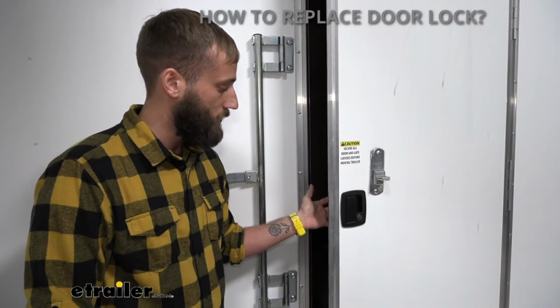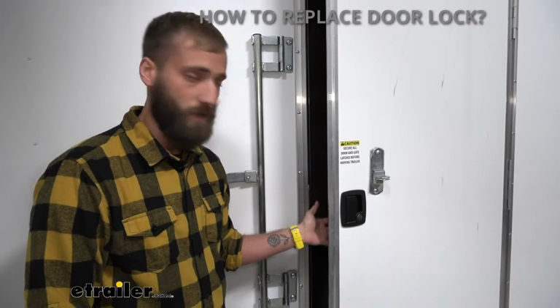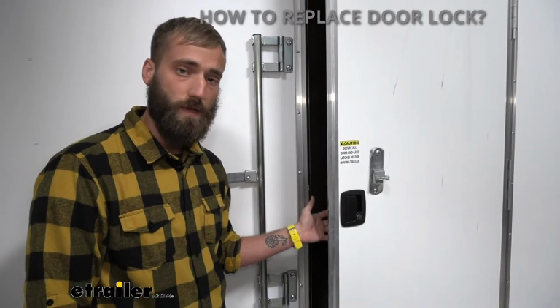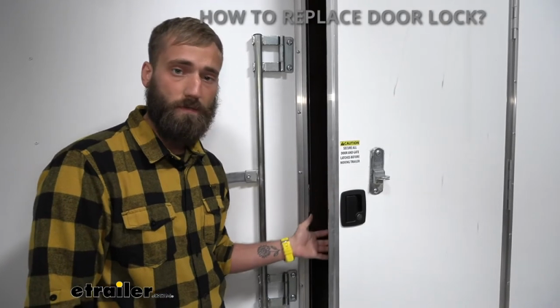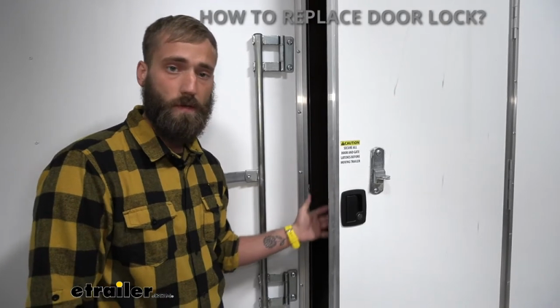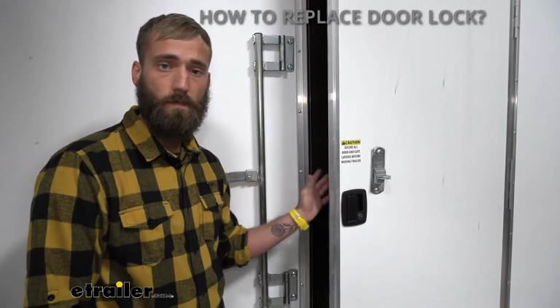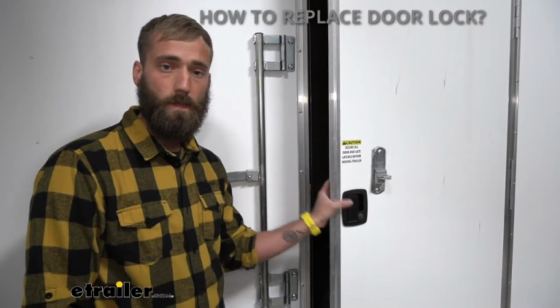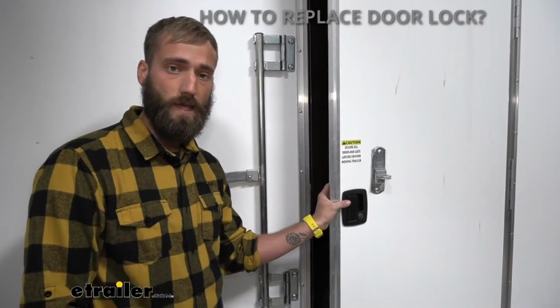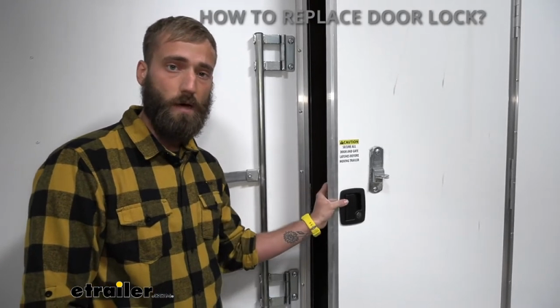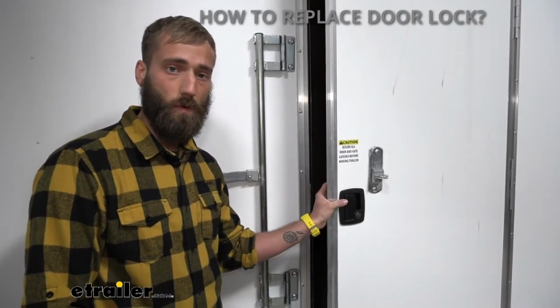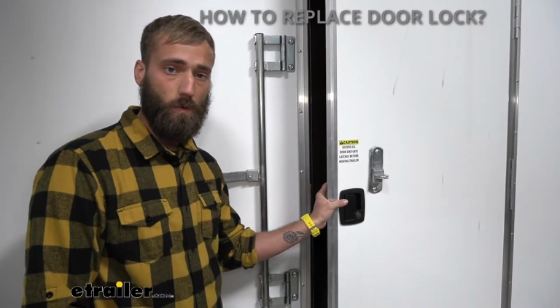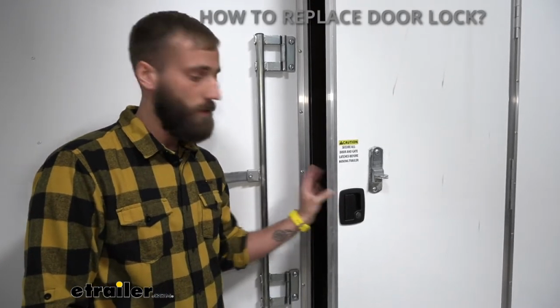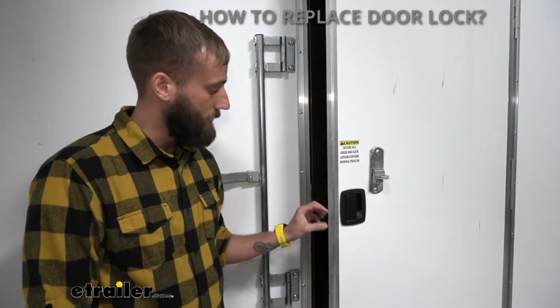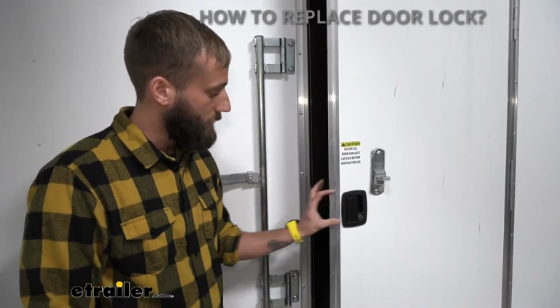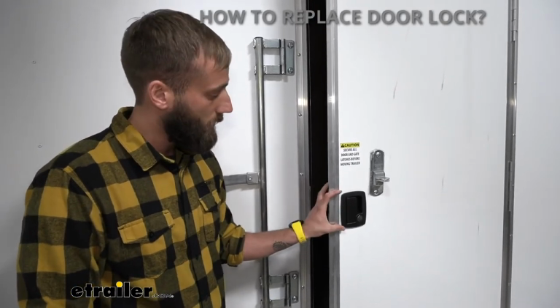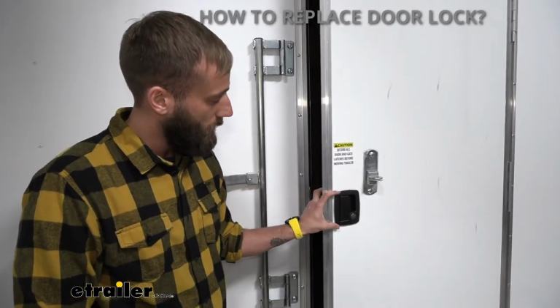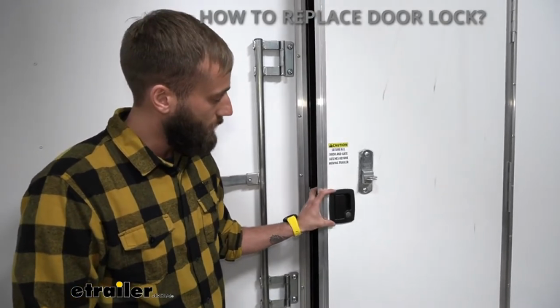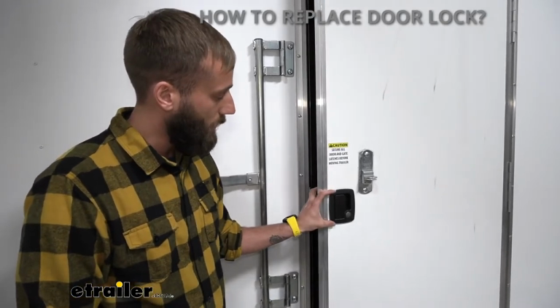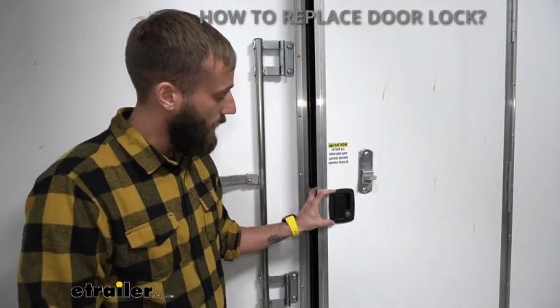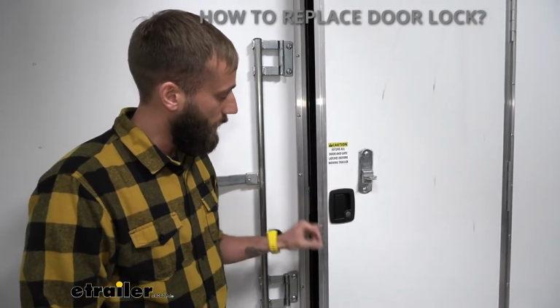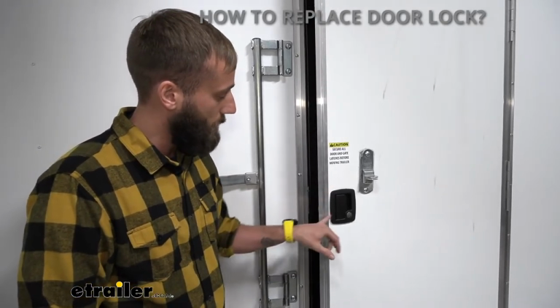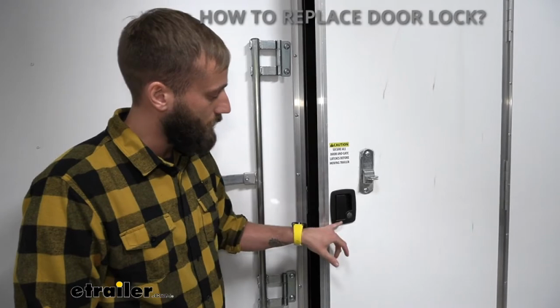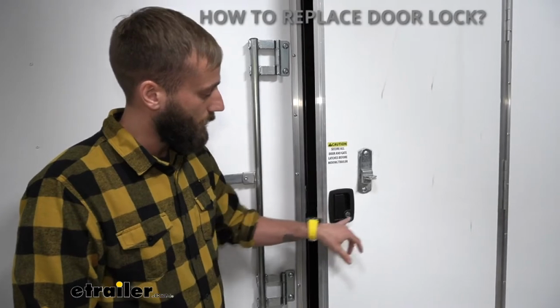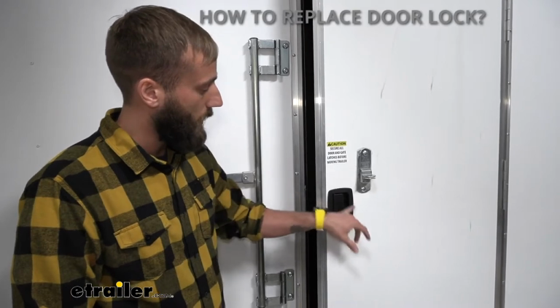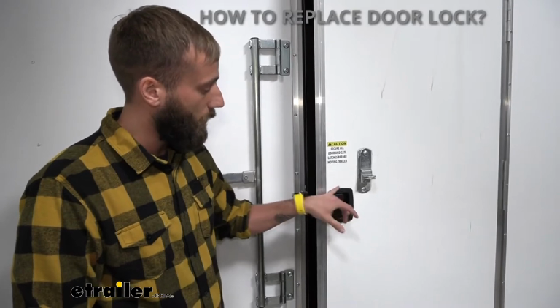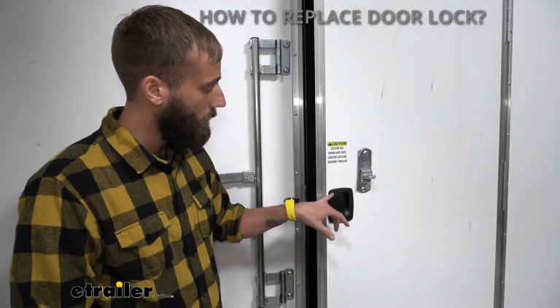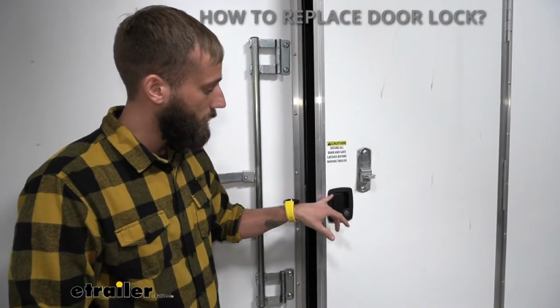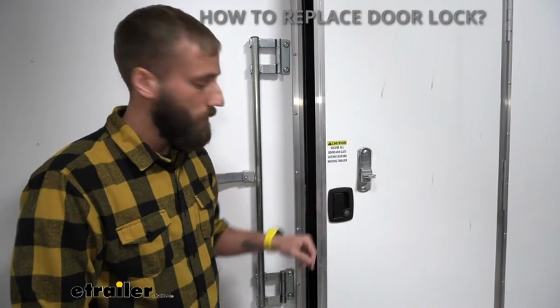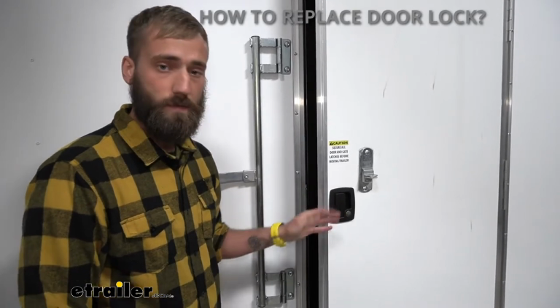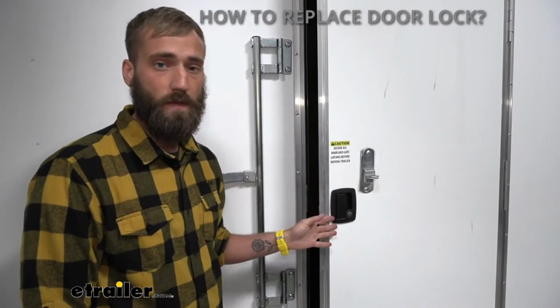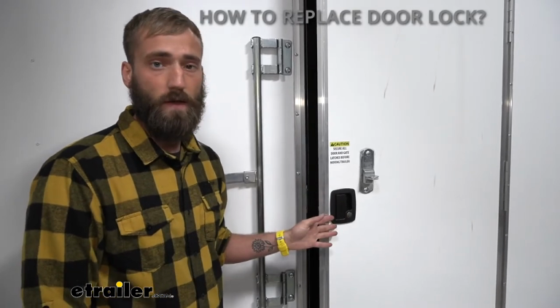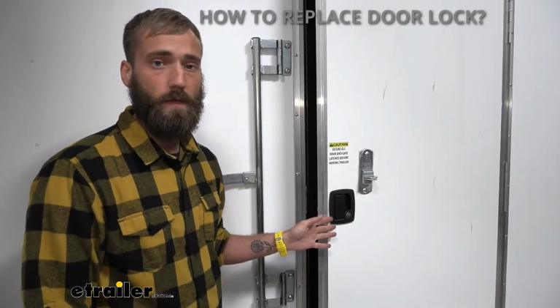You're just going to have to take off your old existing entry door lock and then measure your cutout hole to find the right fit.